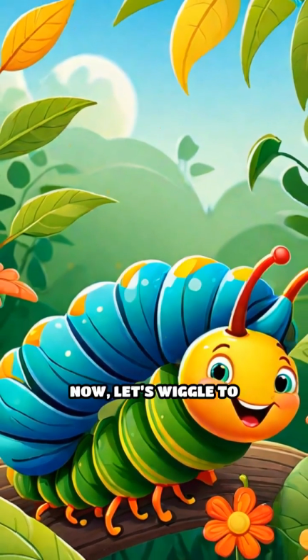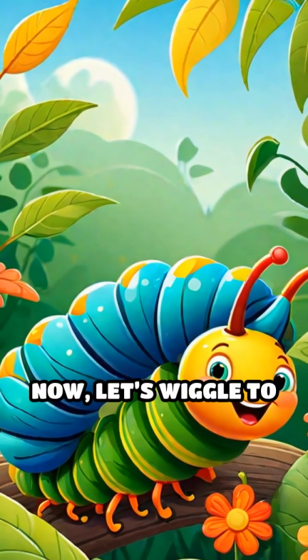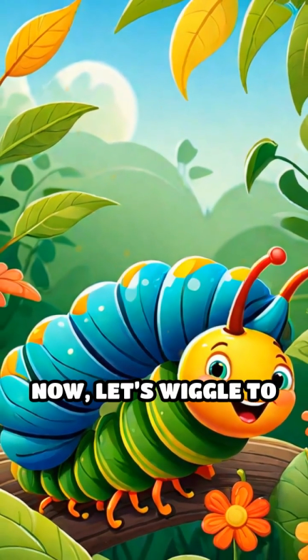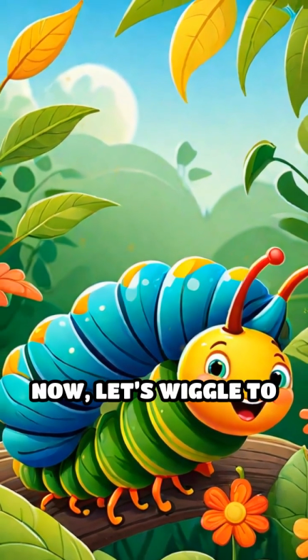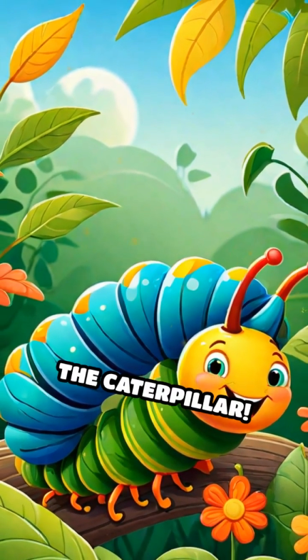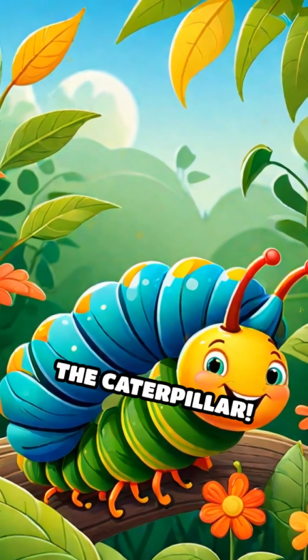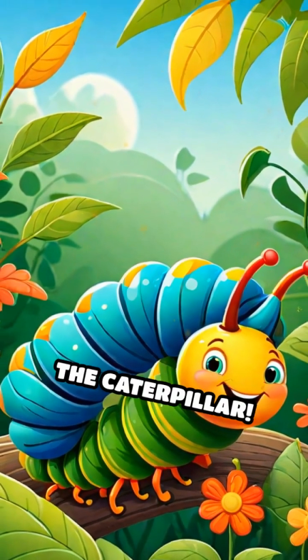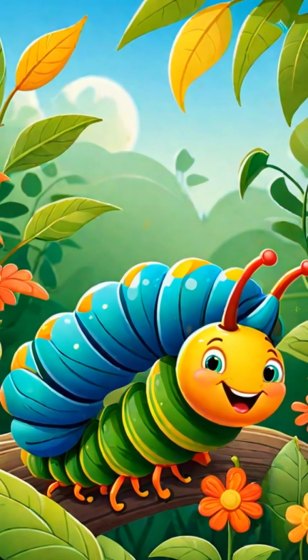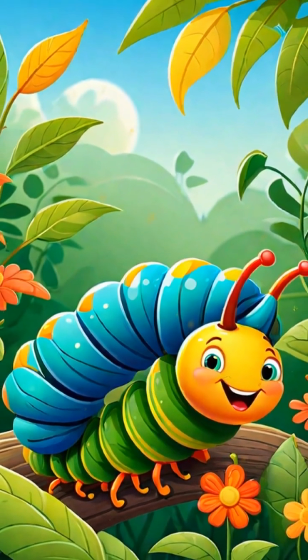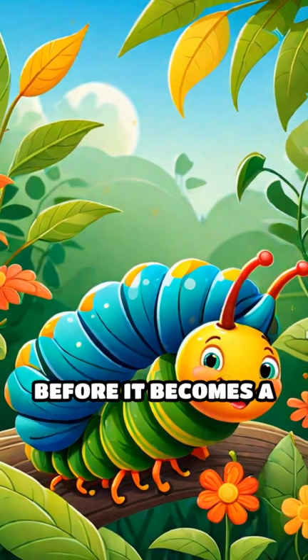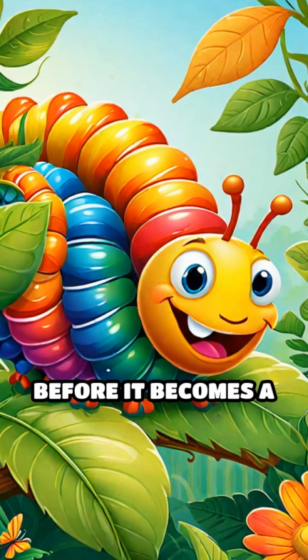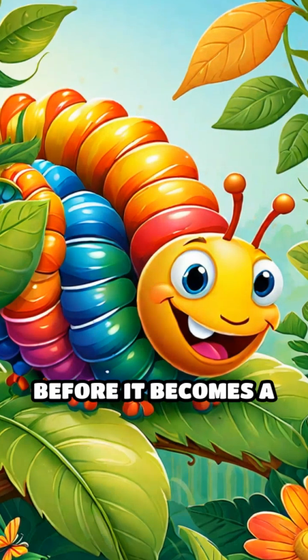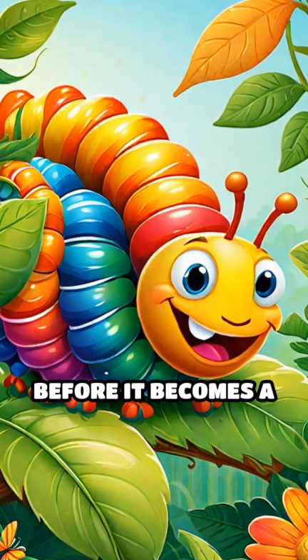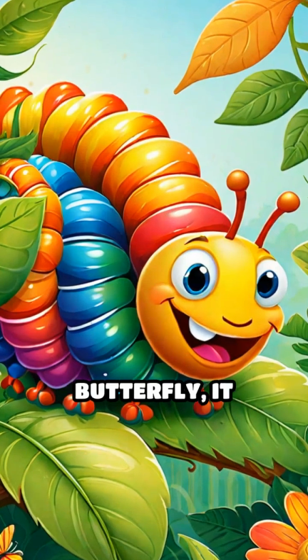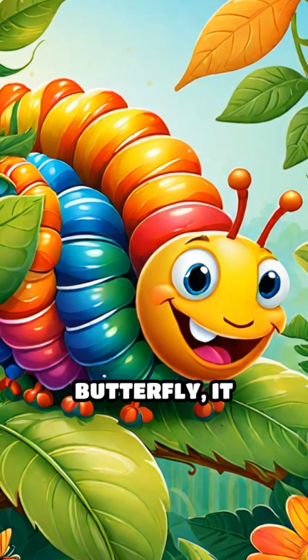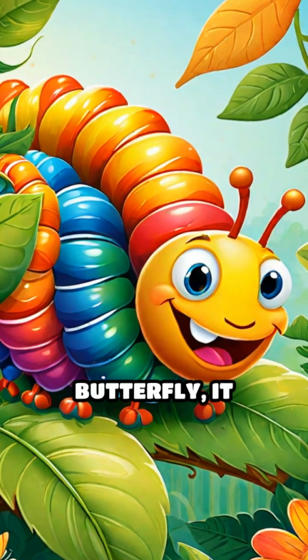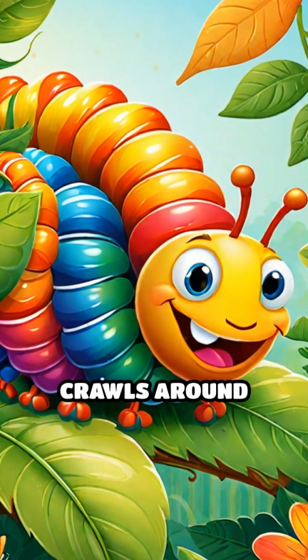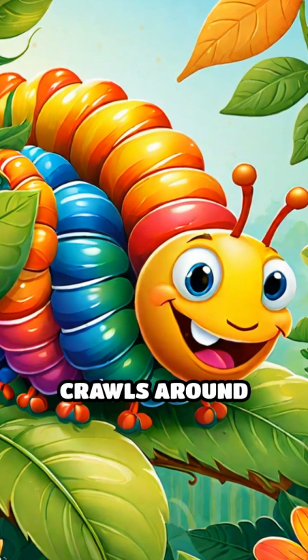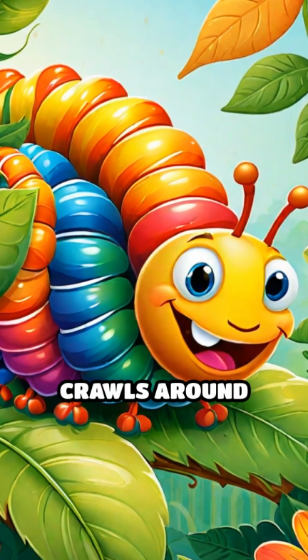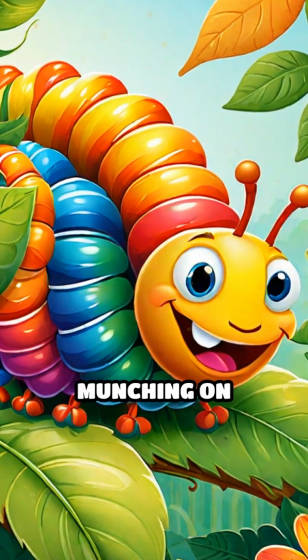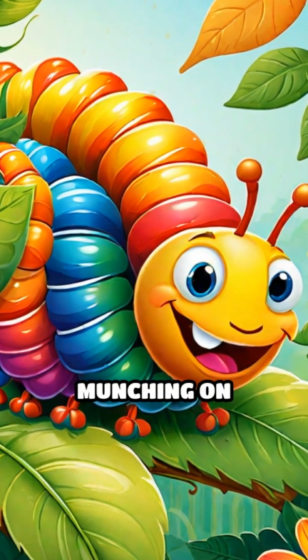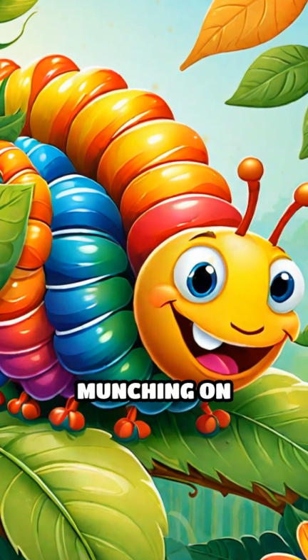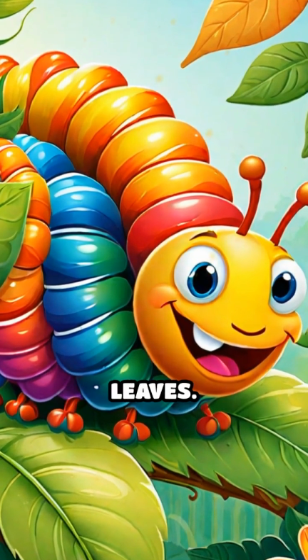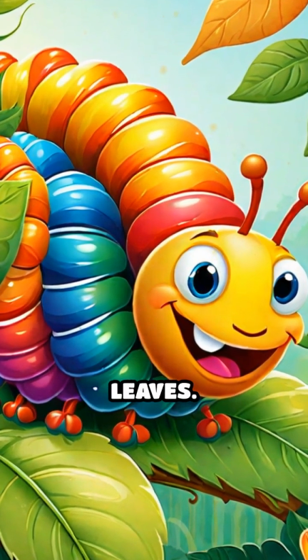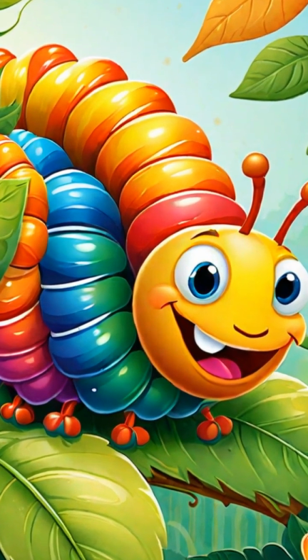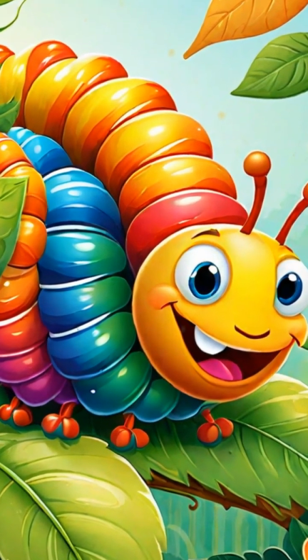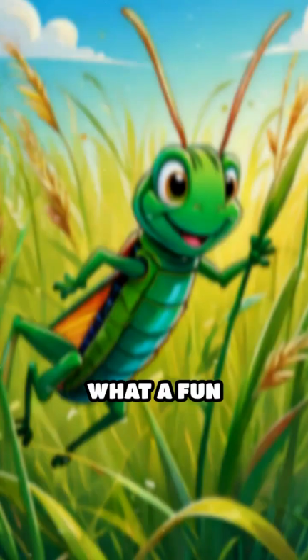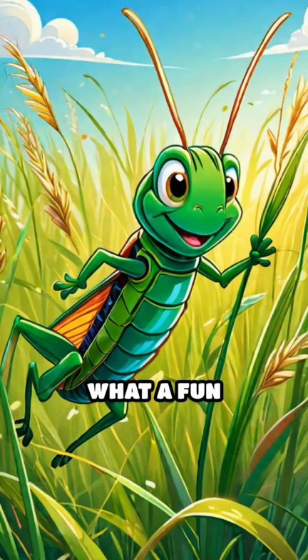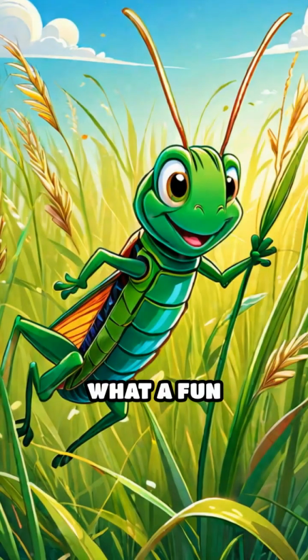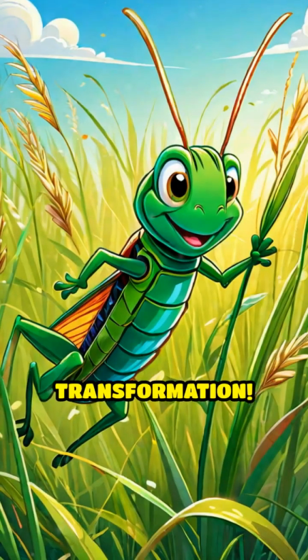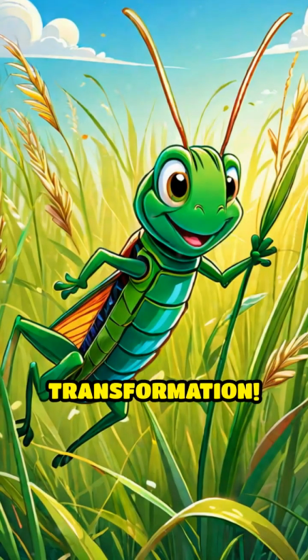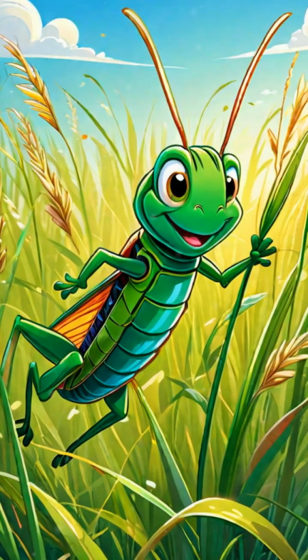Now let's wiggle to the caterpillar. Before it becomes a butterfly, it crawls around munching on leaves. What a fun transformation!